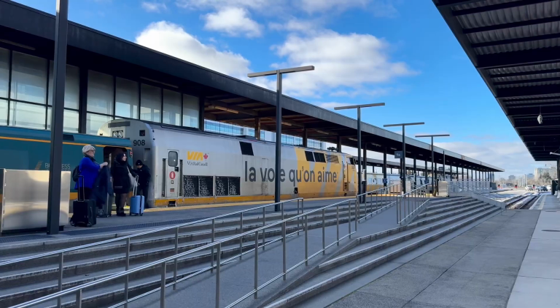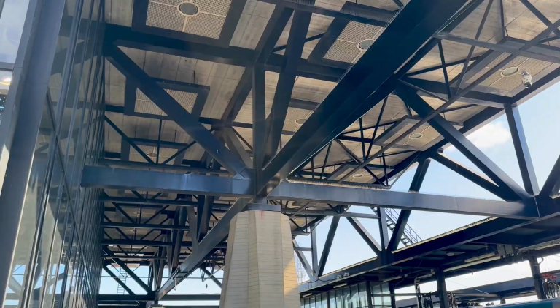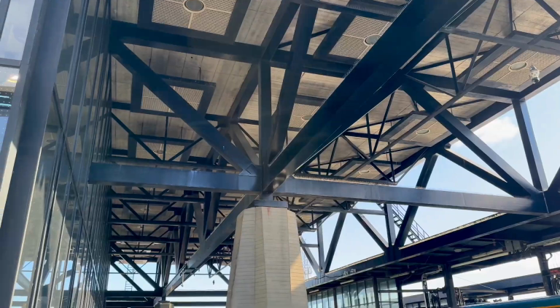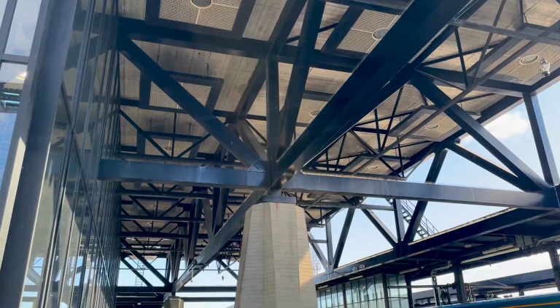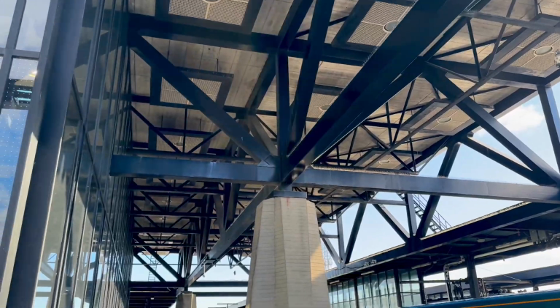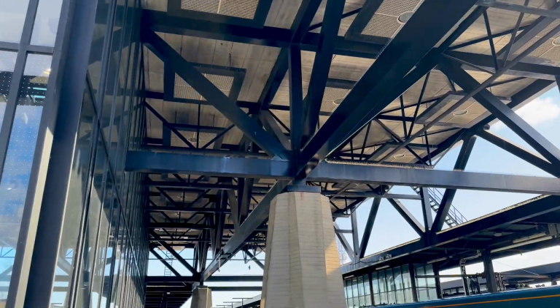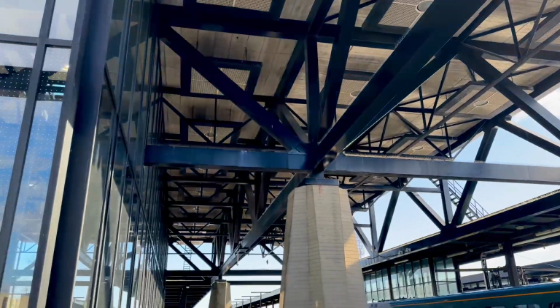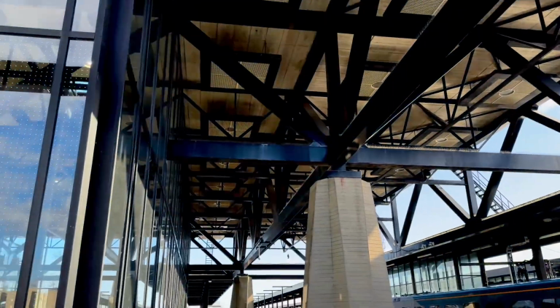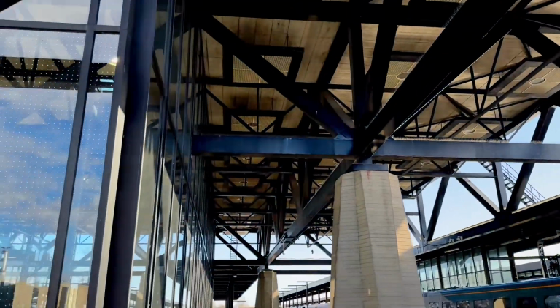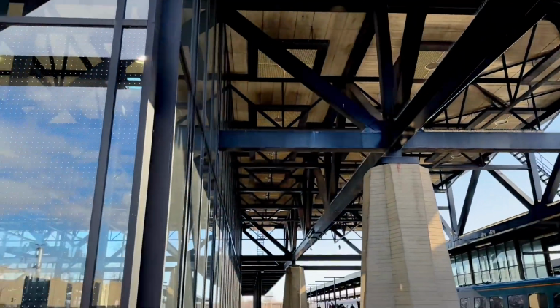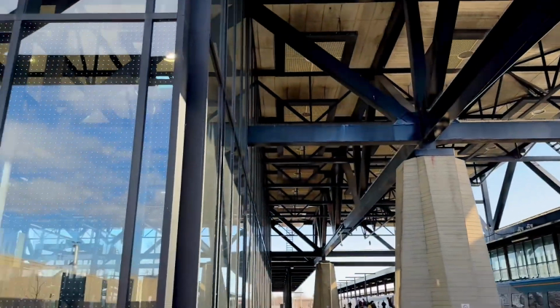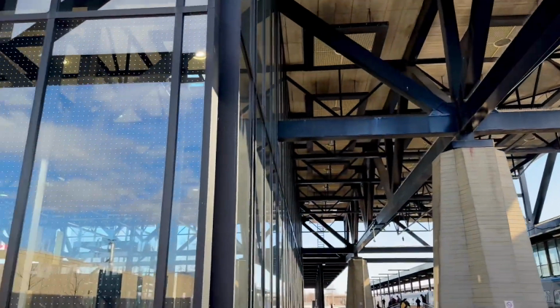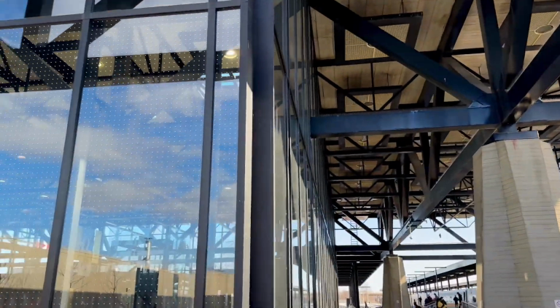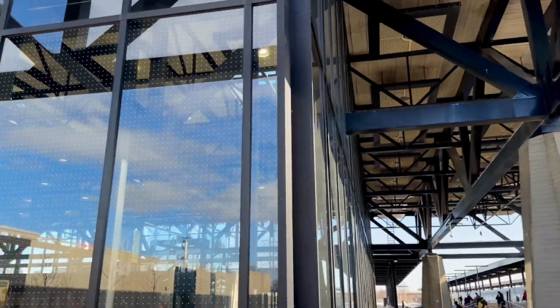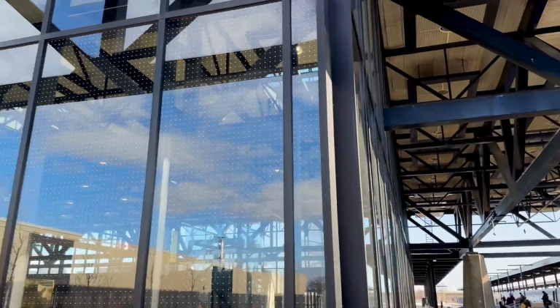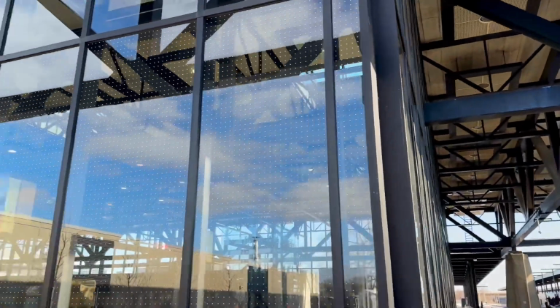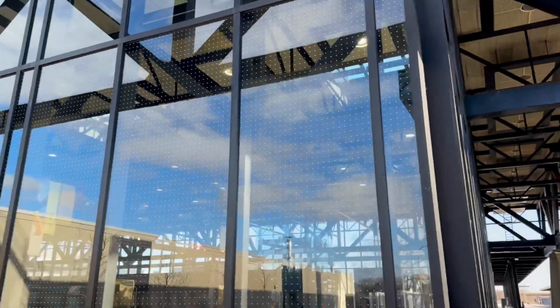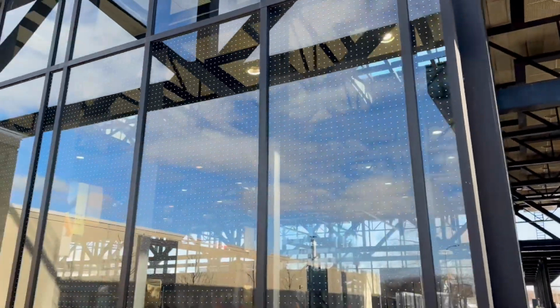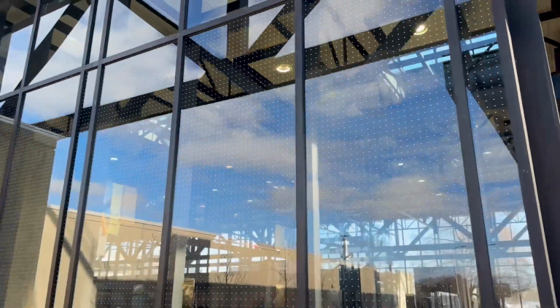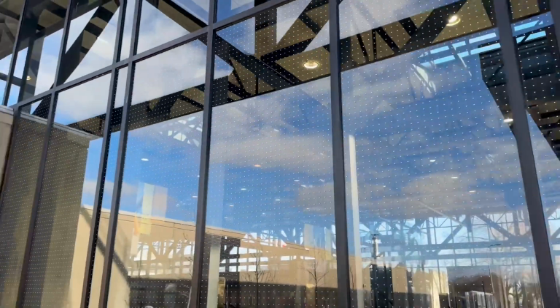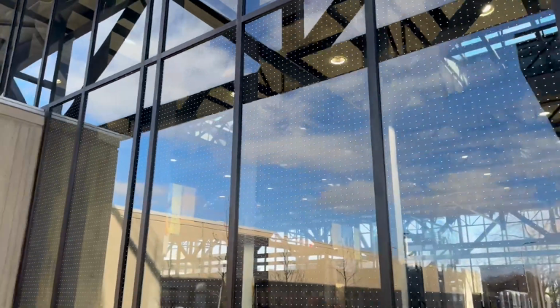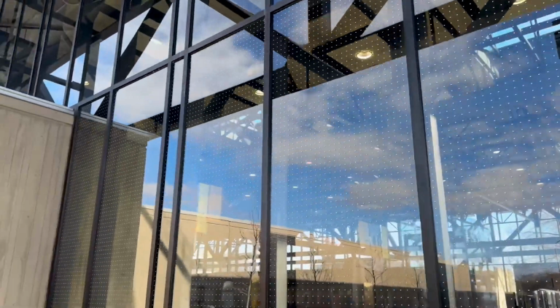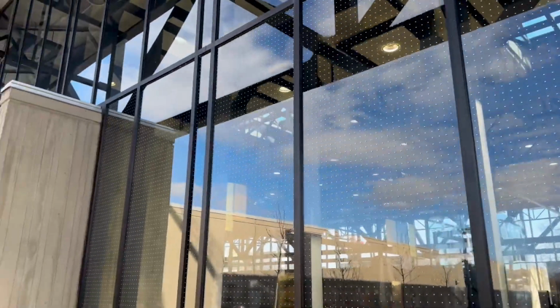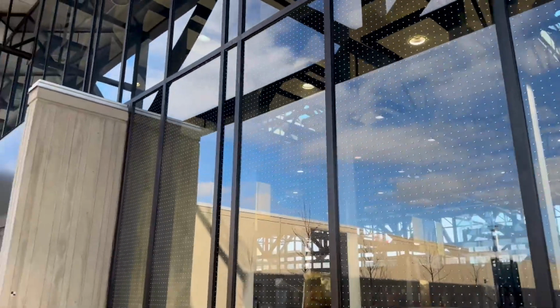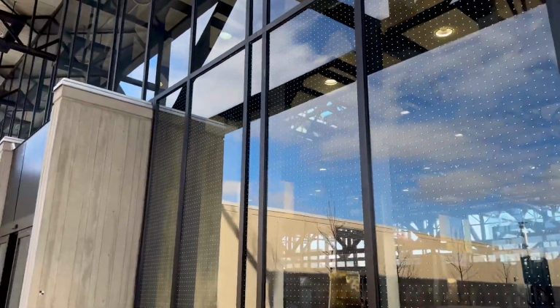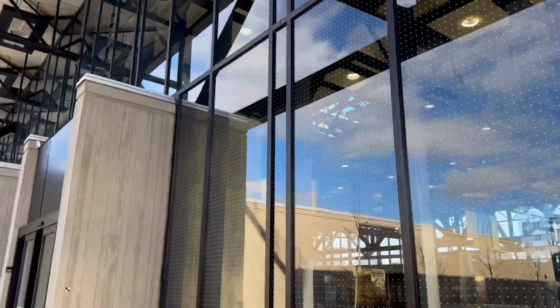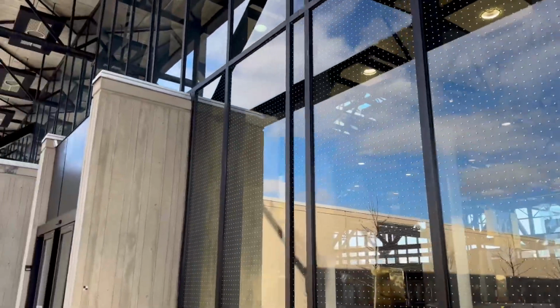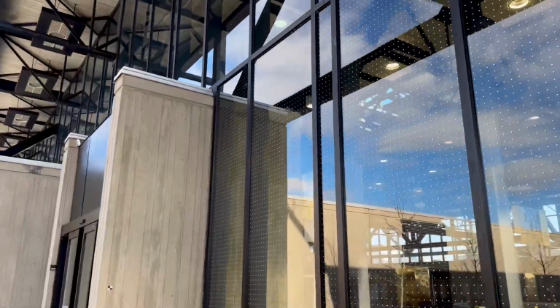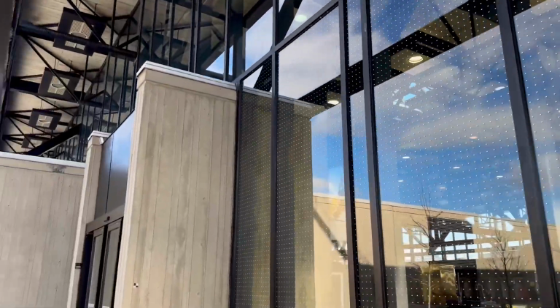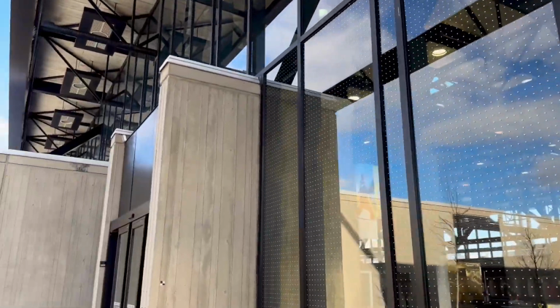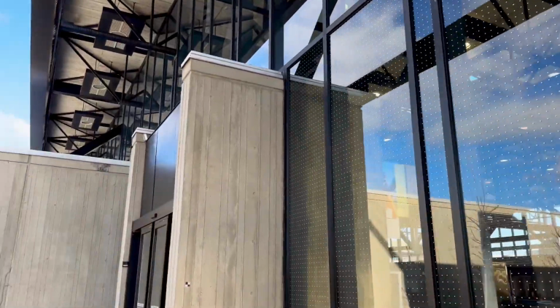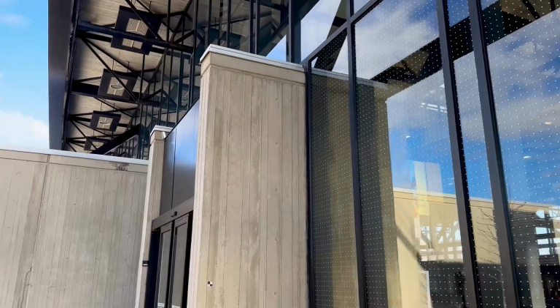So here we are now in Ottawa station. It's a modern structure.